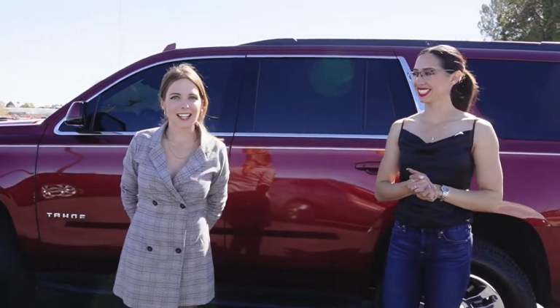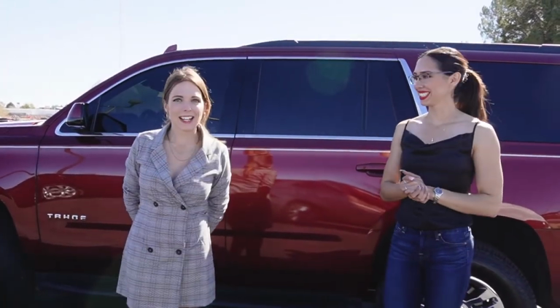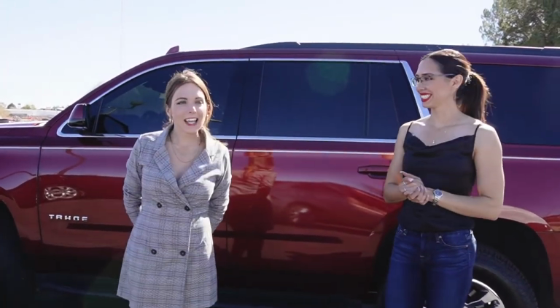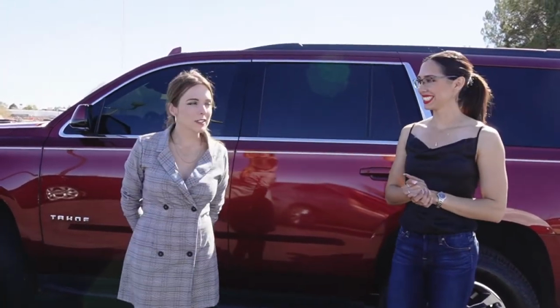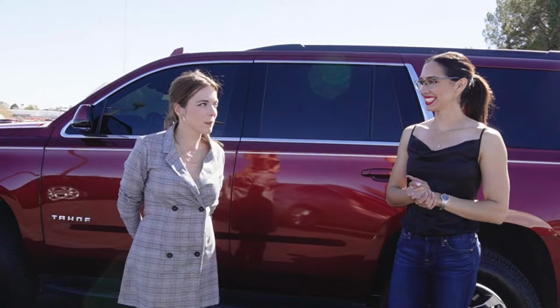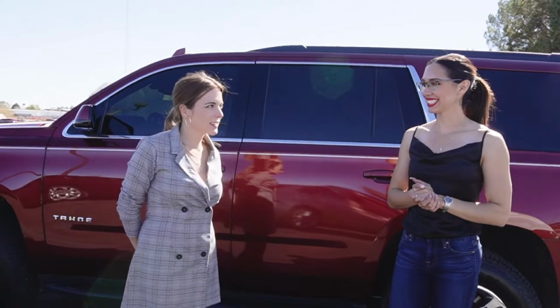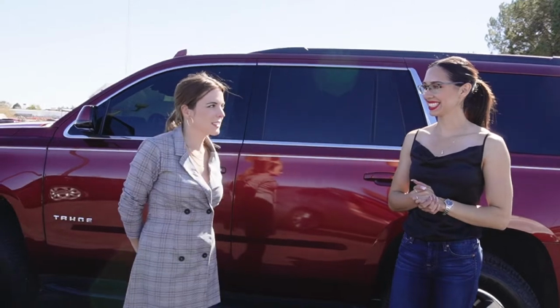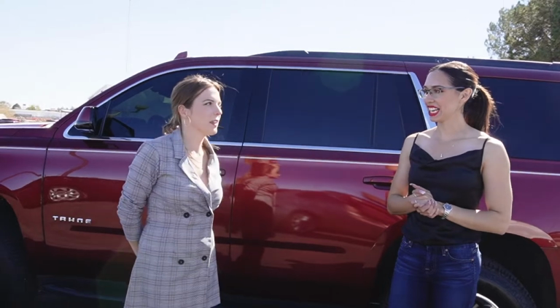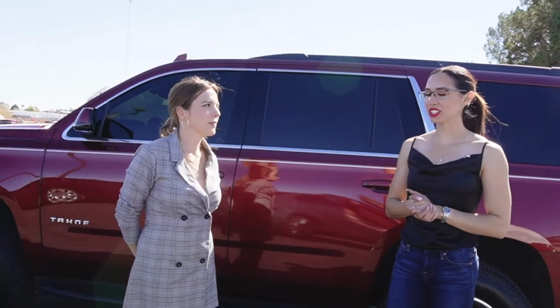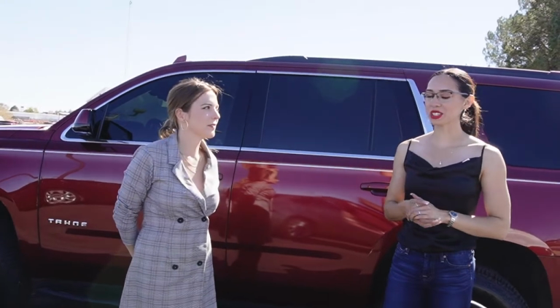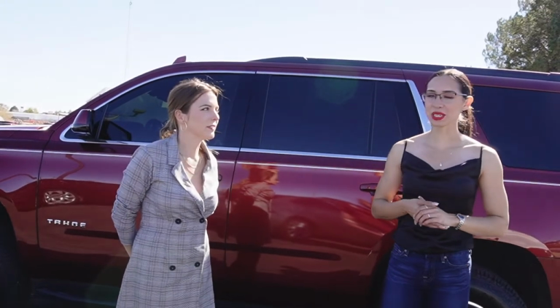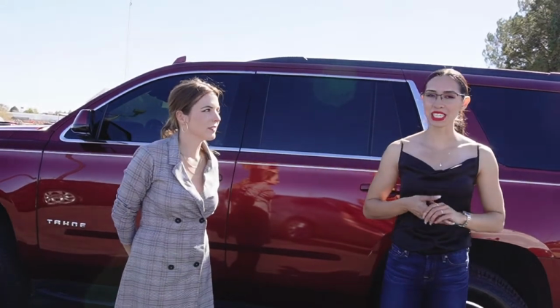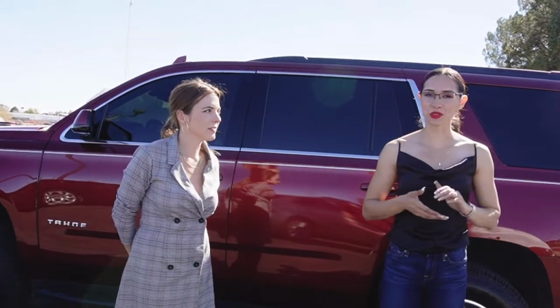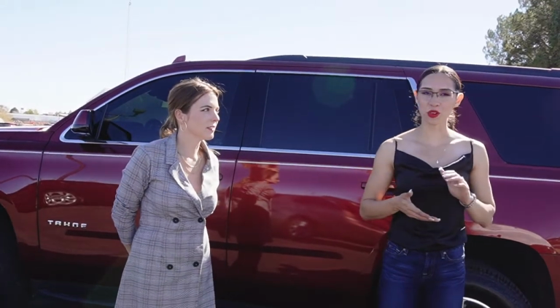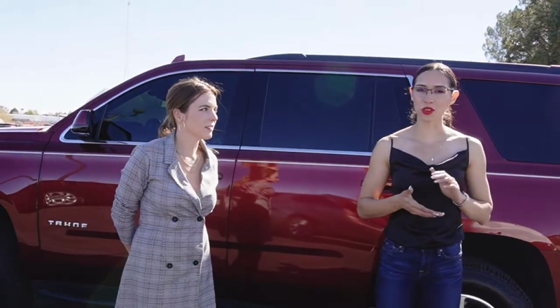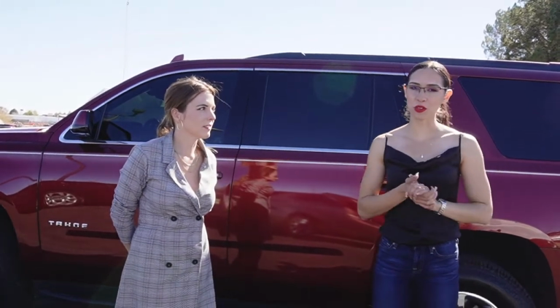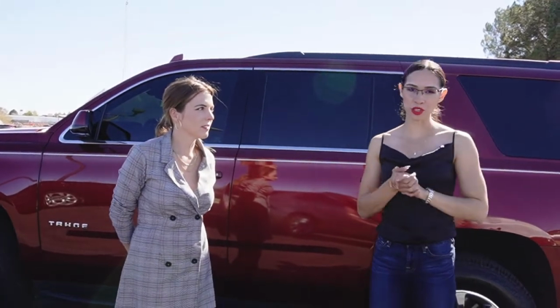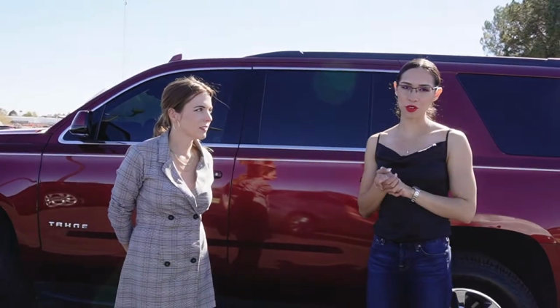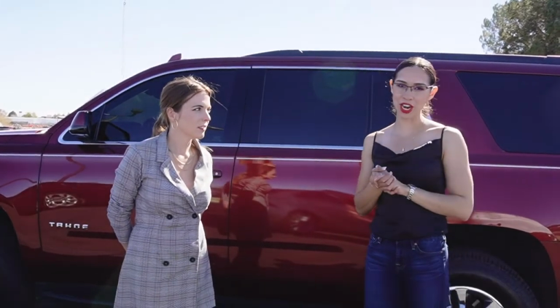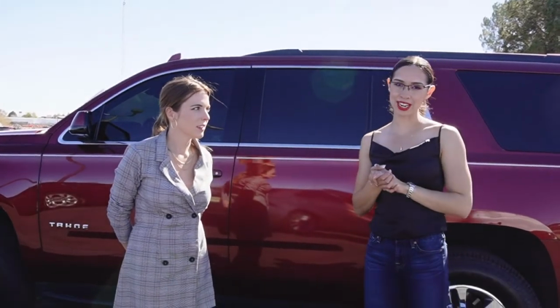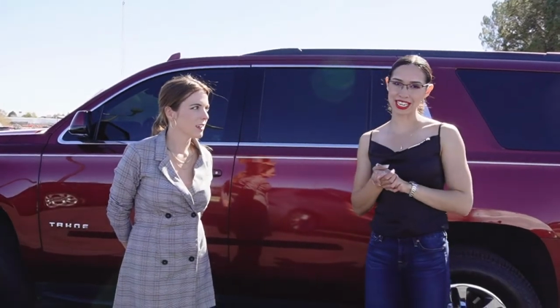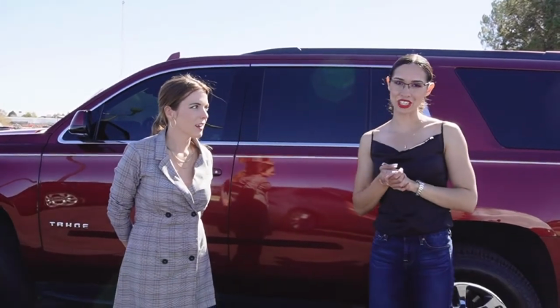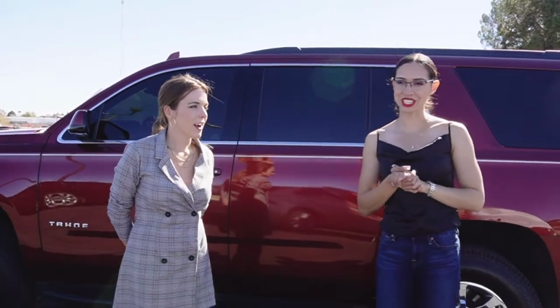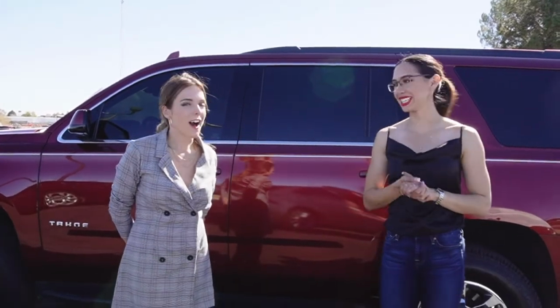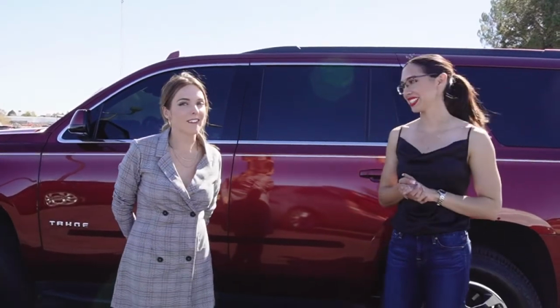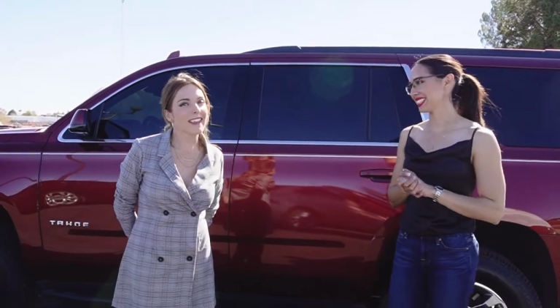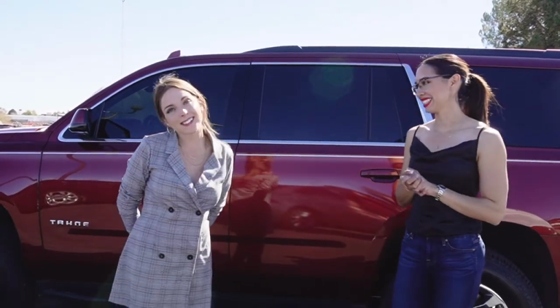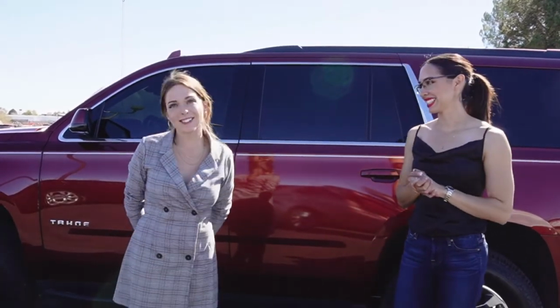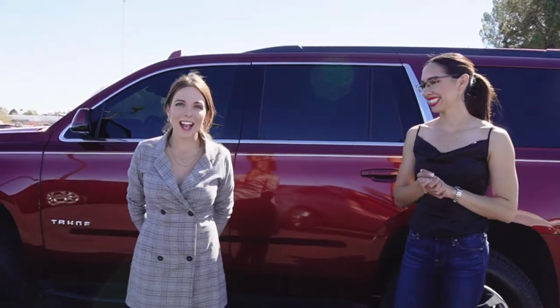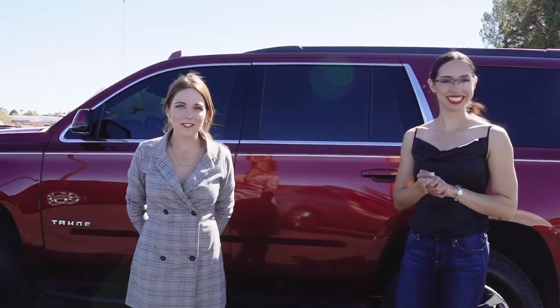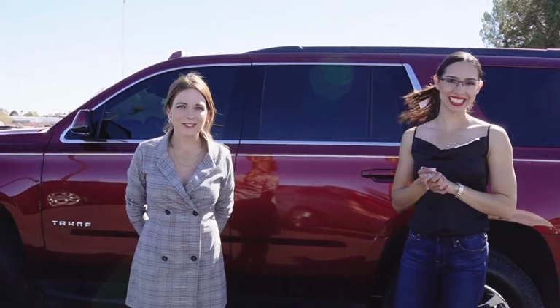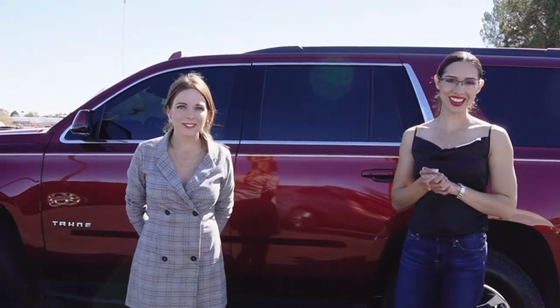Exciting! And what's the price on this one? So this one is $44,900. All right, let's go drive! Let's go!